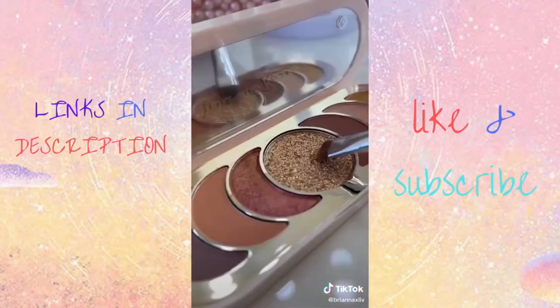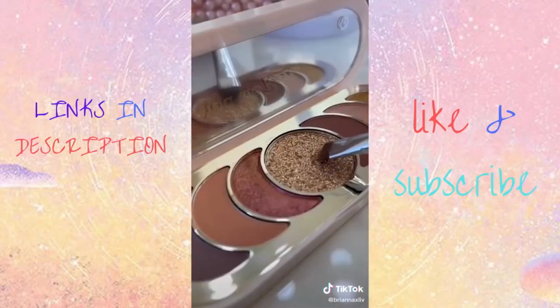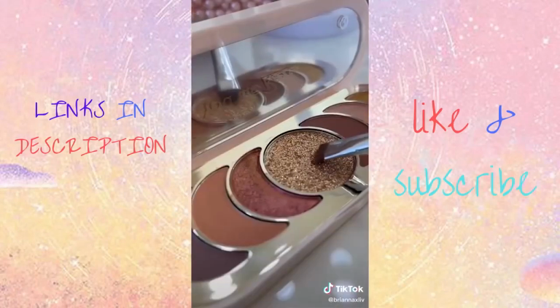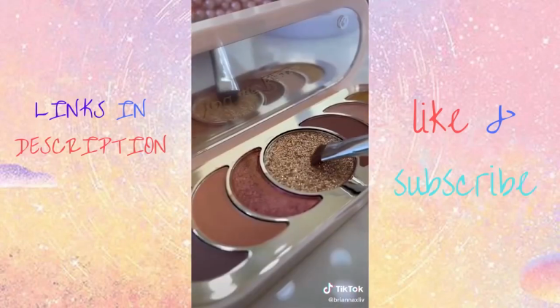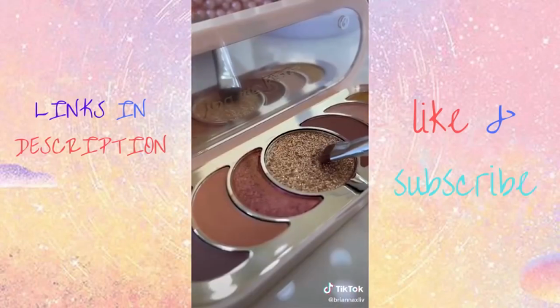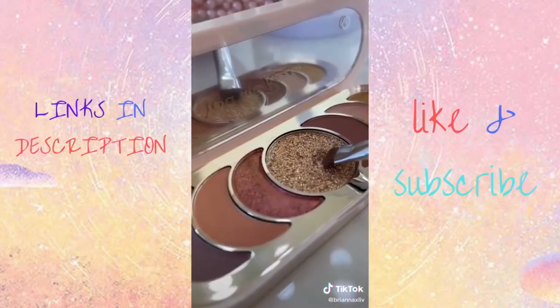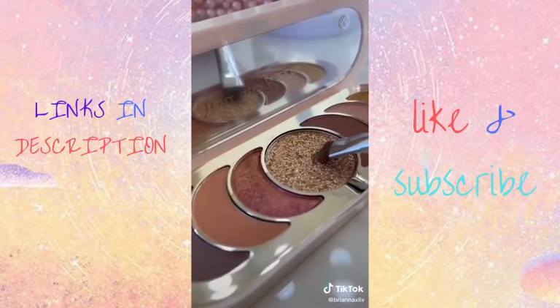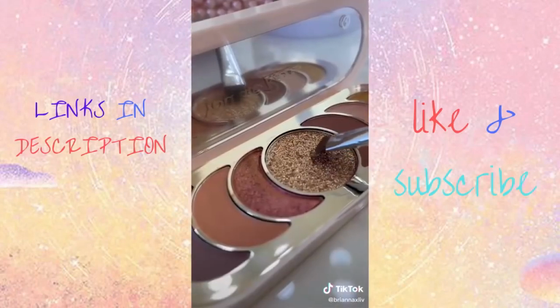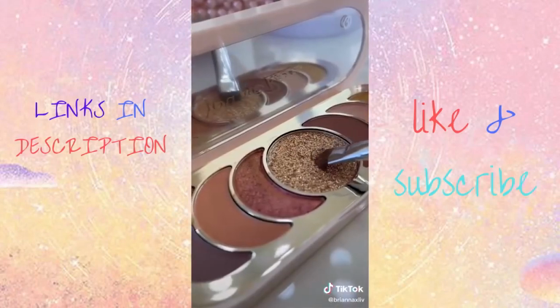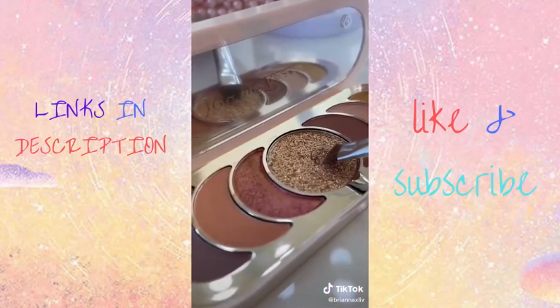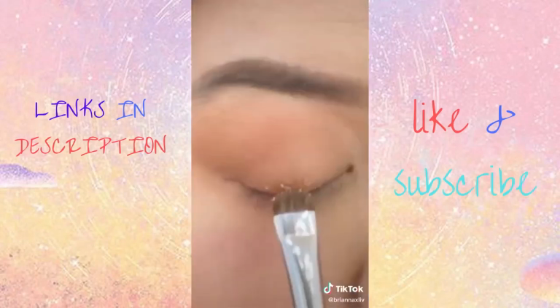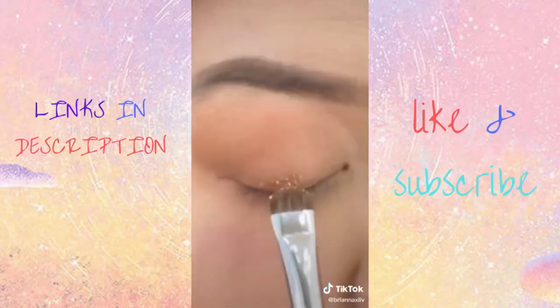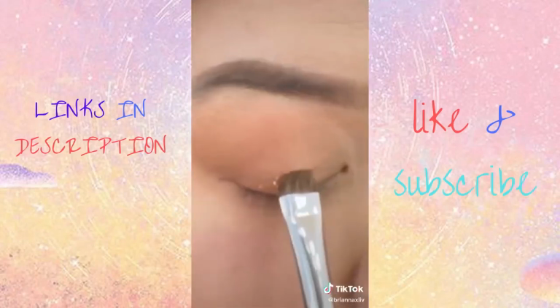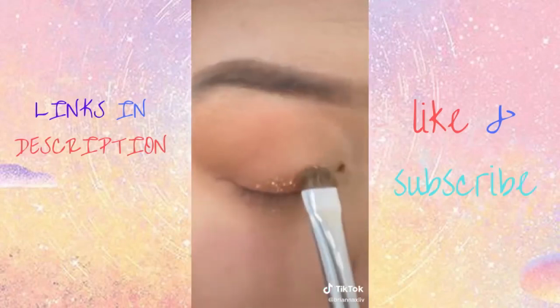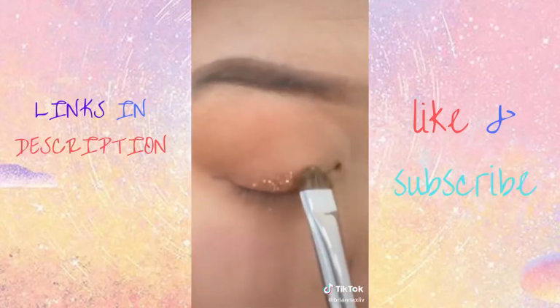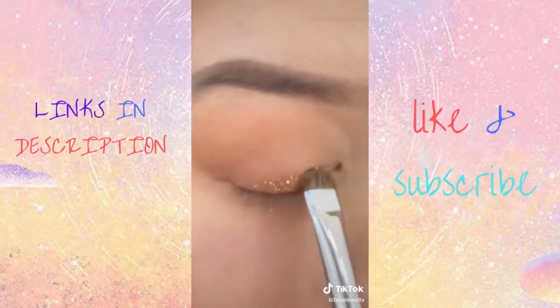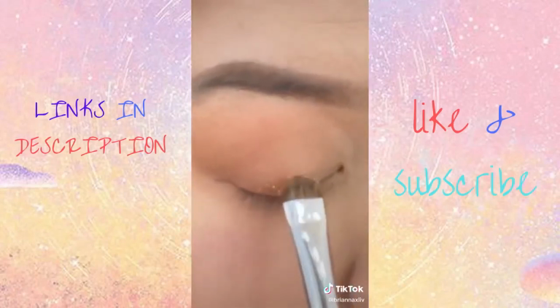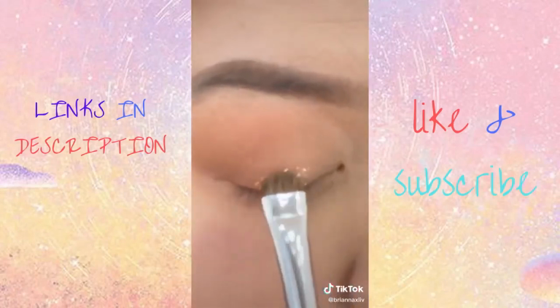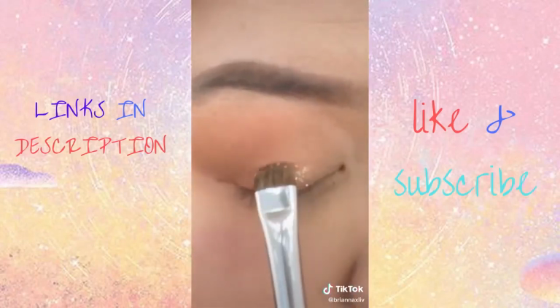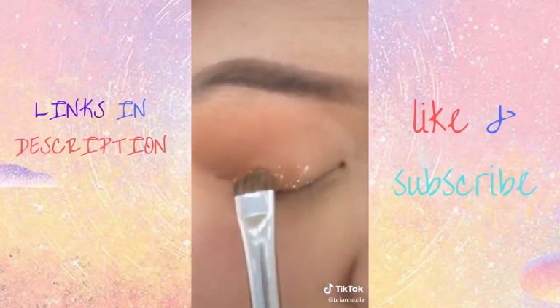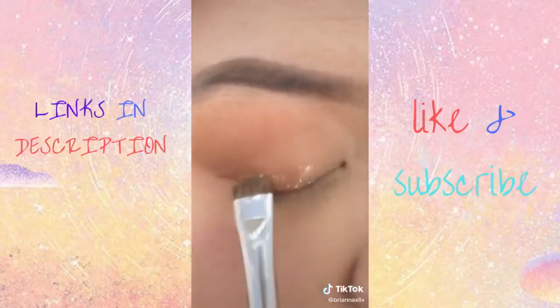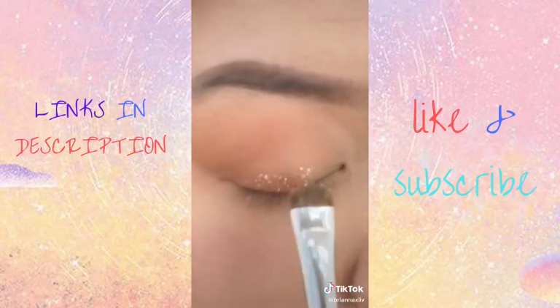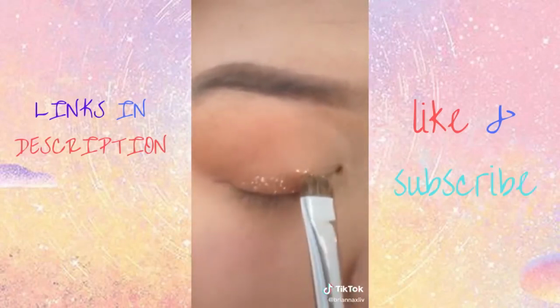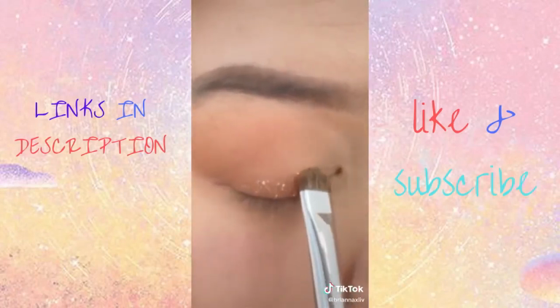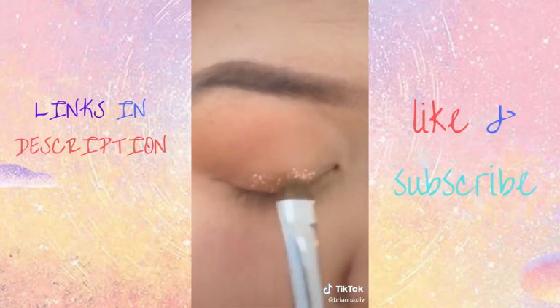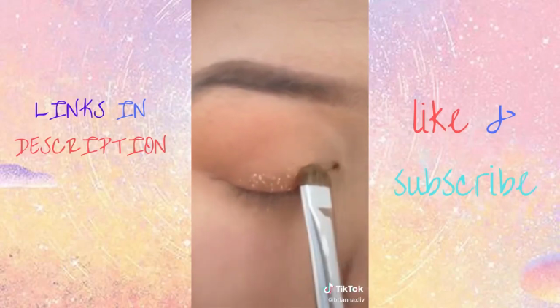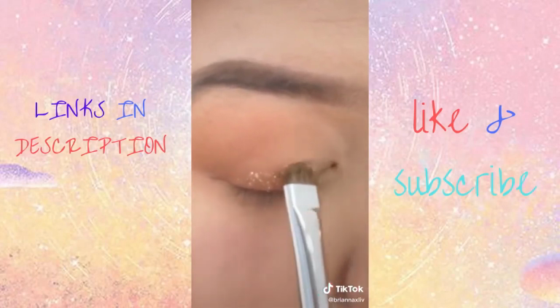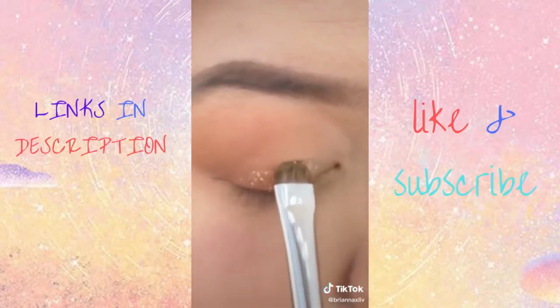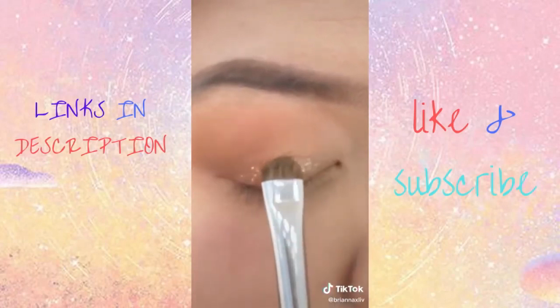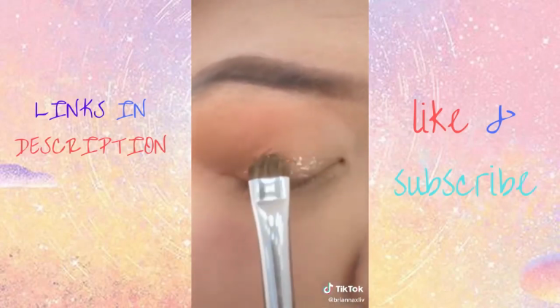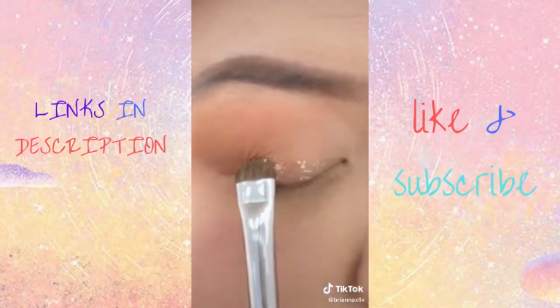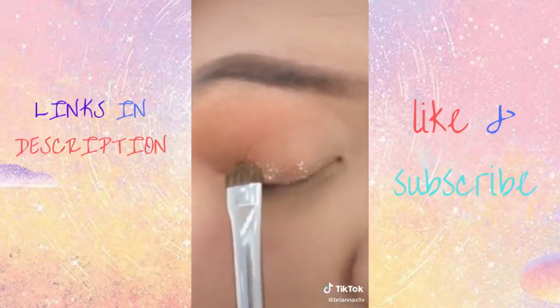I'm gonna take my Rare Beauty palette since the glitter is really sparse, and as you can see it's way more pigmented and it just glides right on.